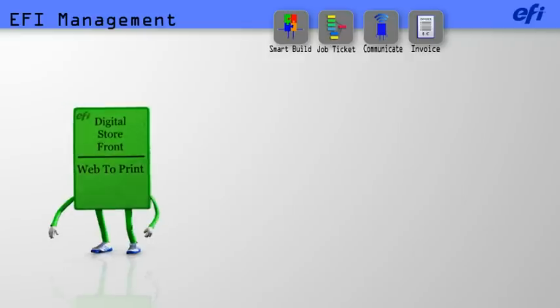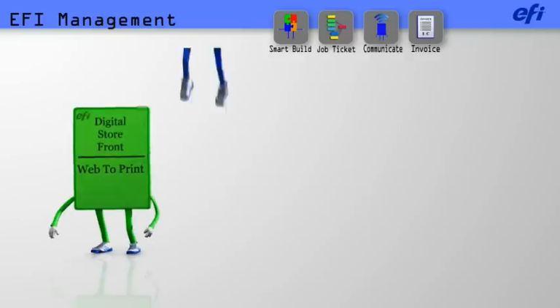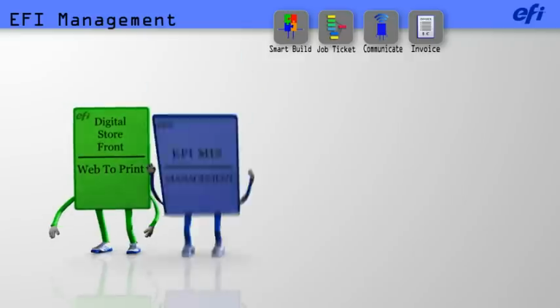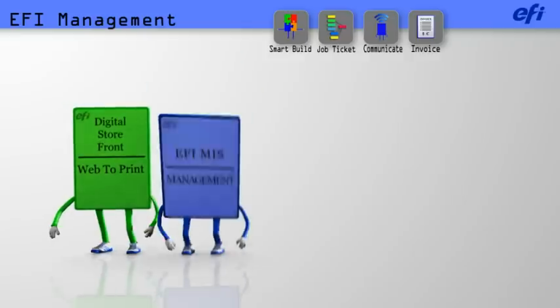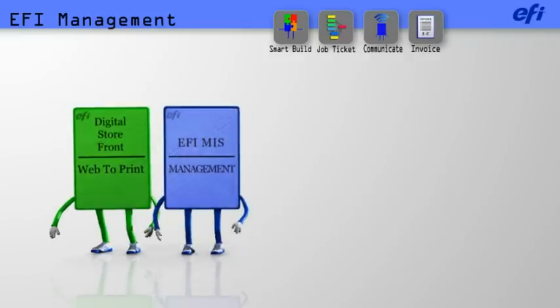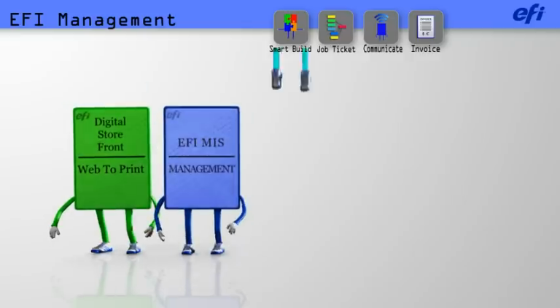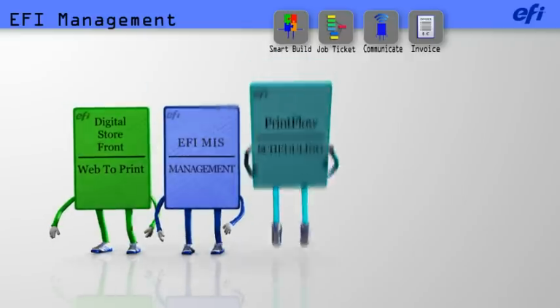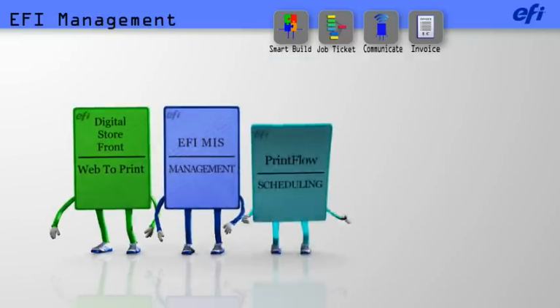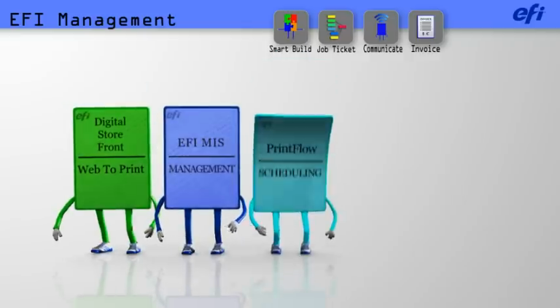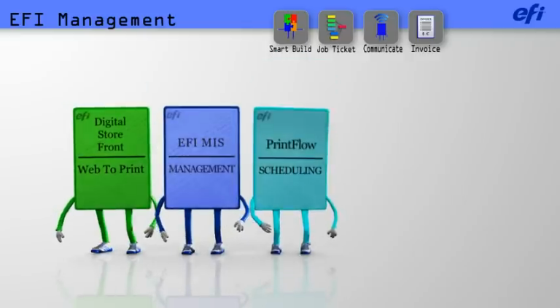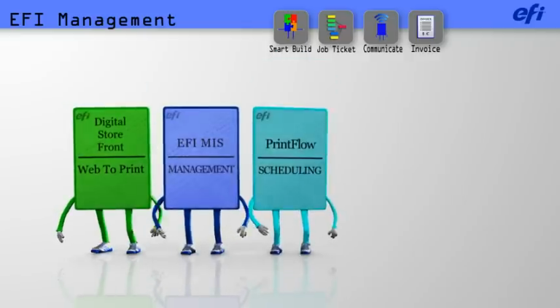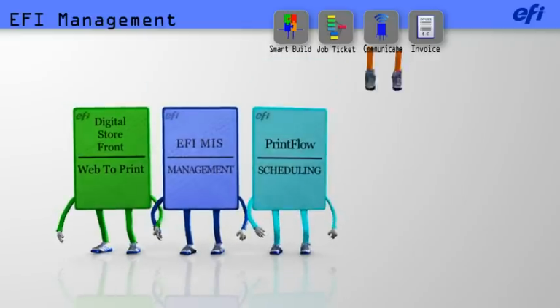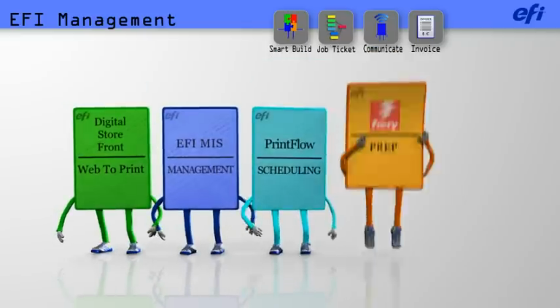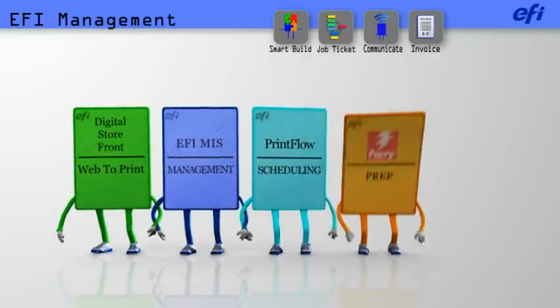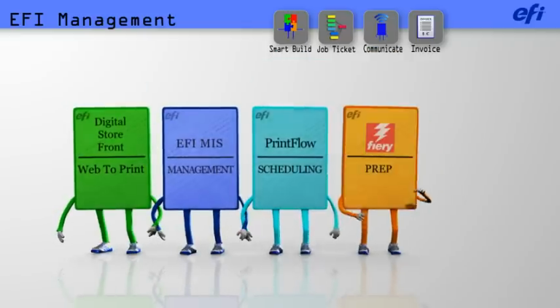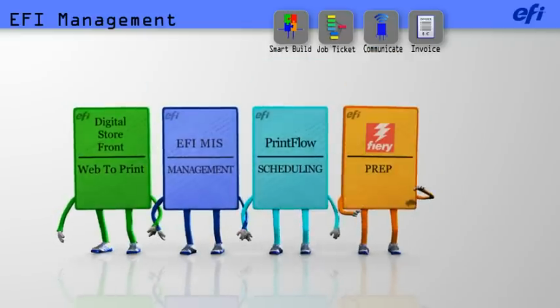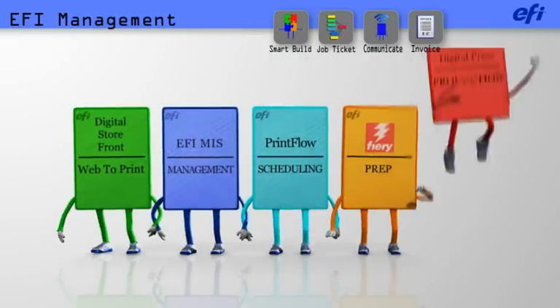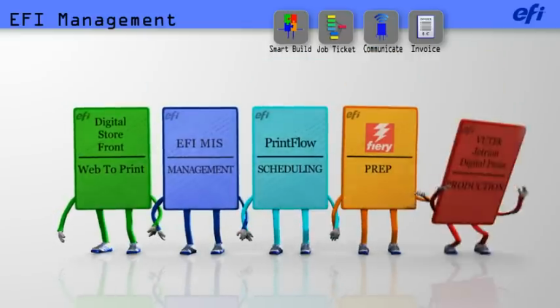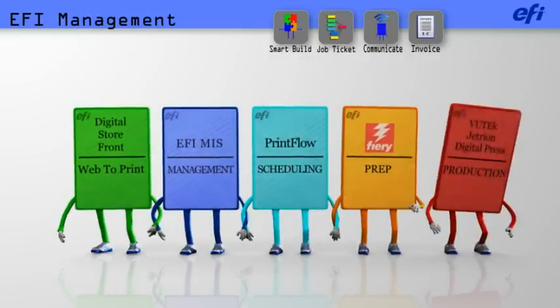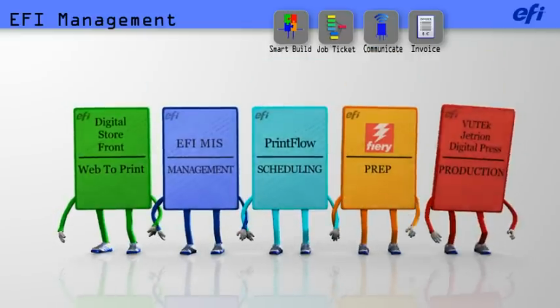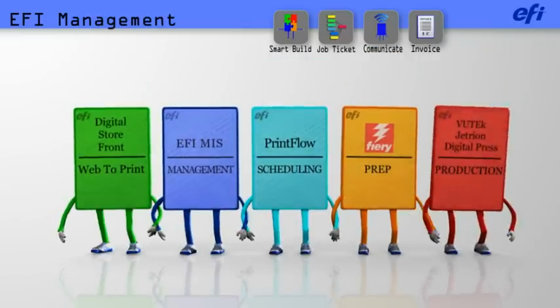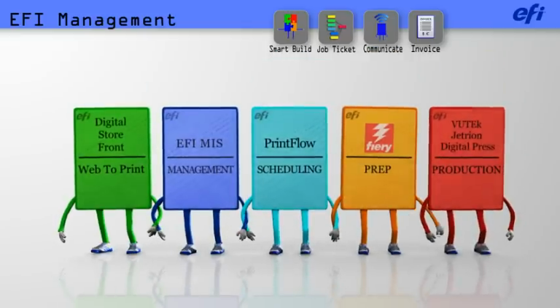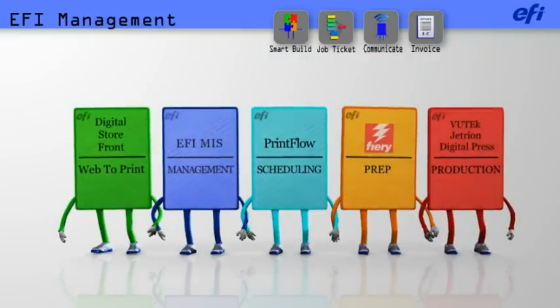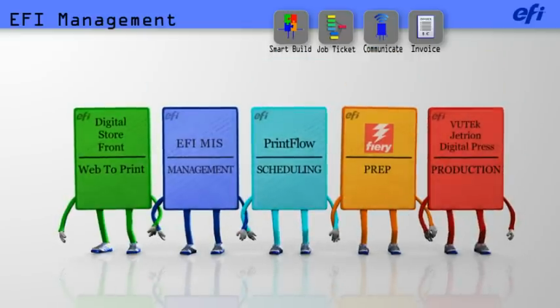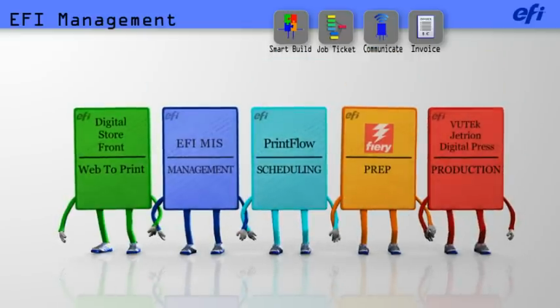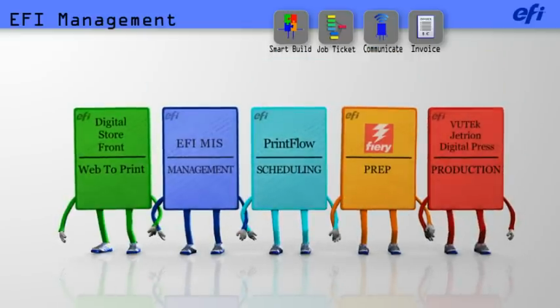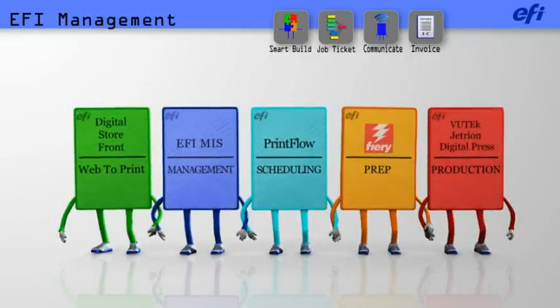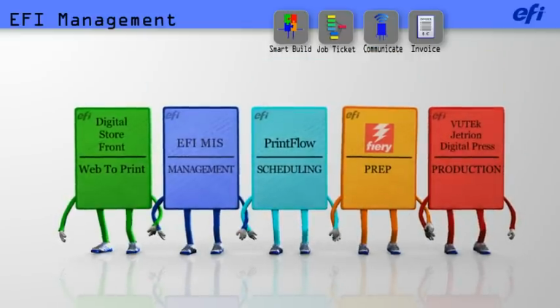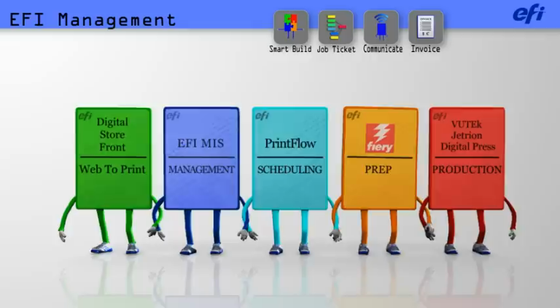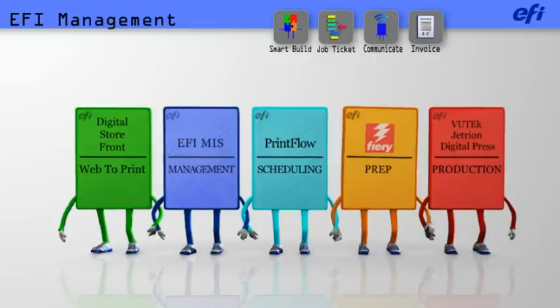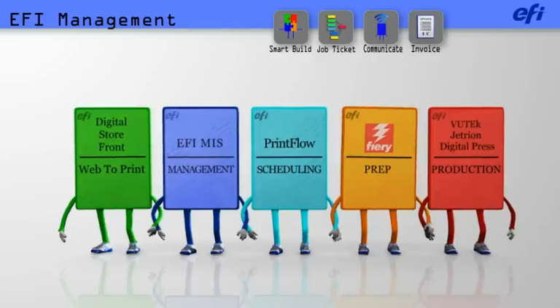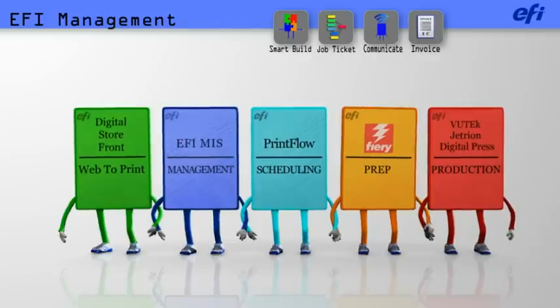Leveraging EFI's automated workflow capabilities, EFI can do all of this without a single keystroke.